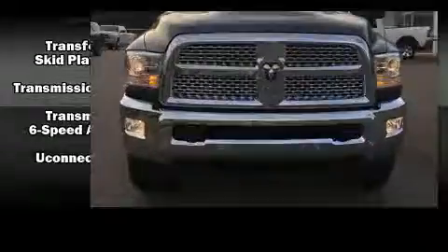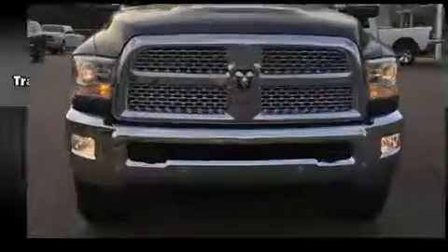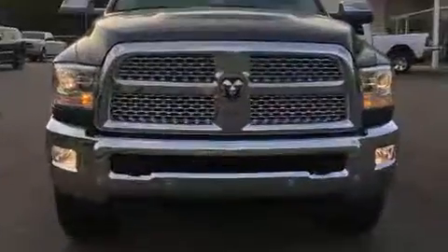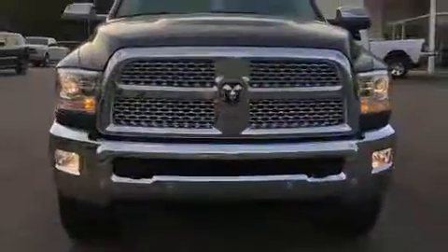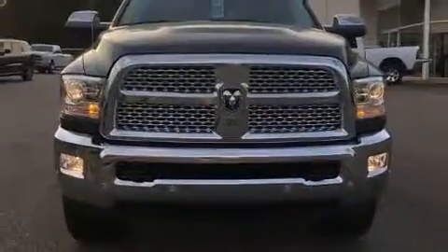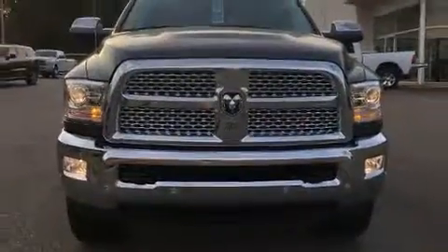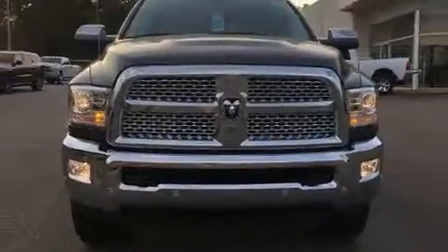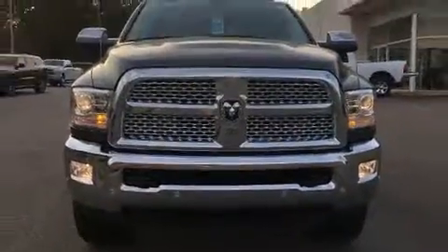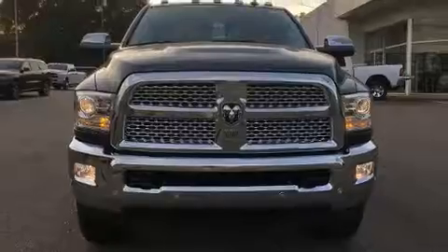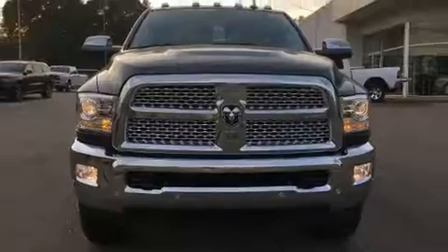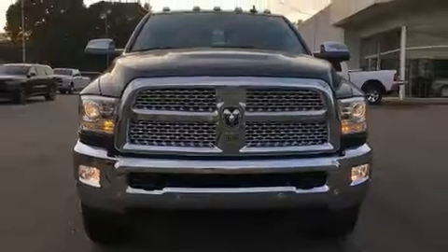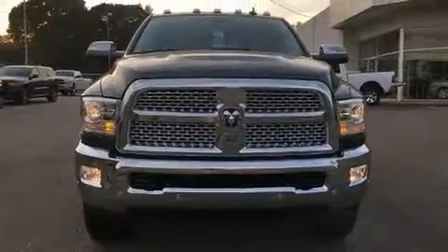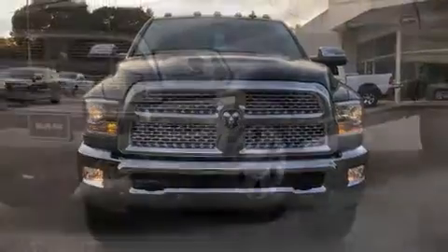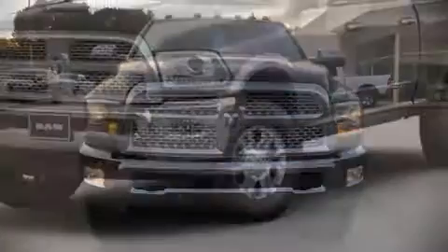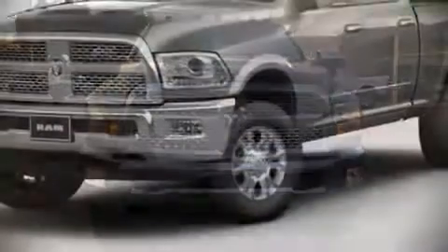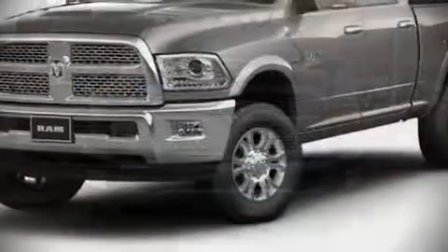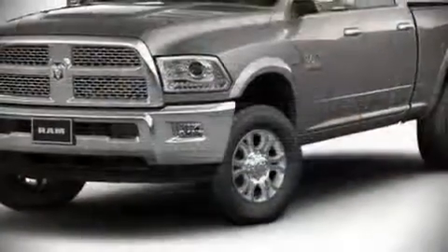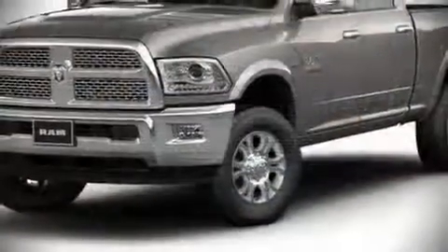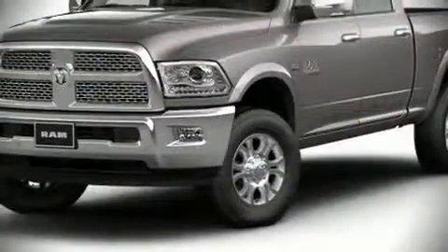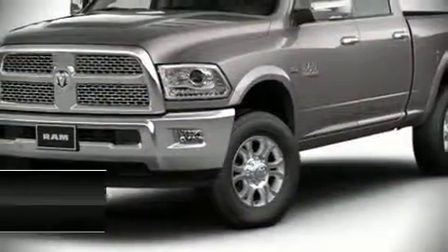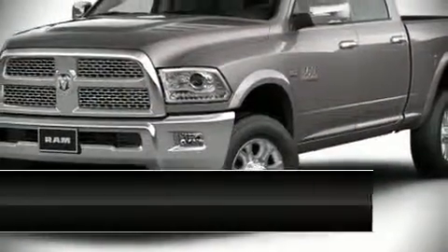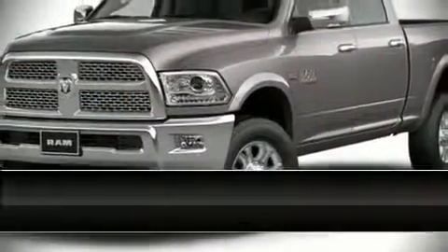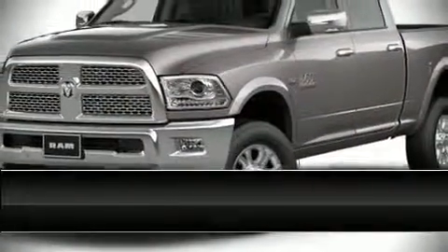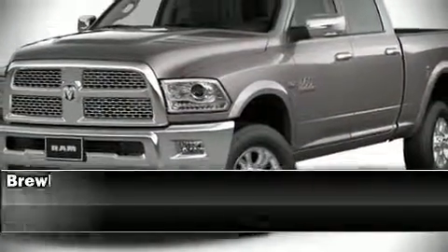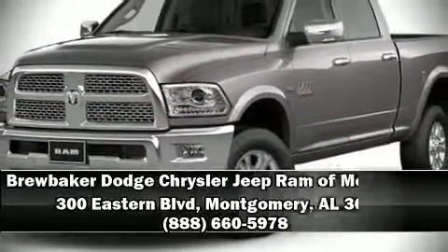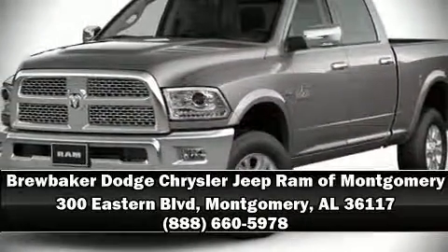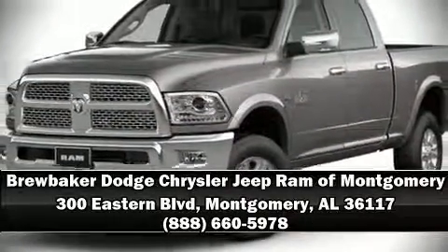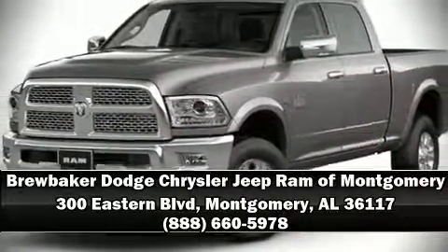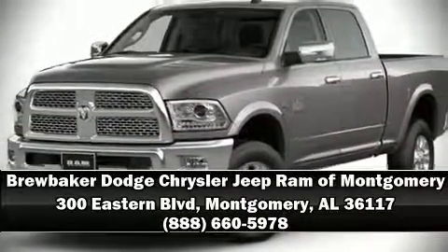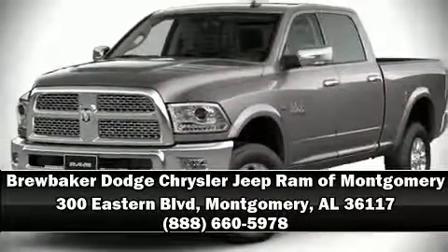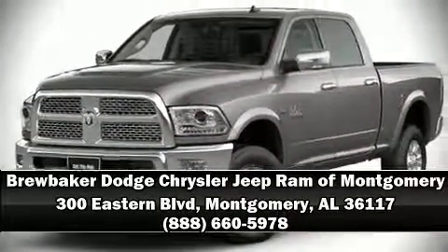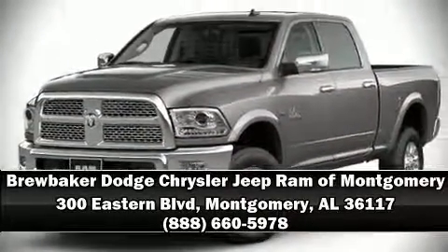Our sales staff will help you find the vehicle that you've been searching for. Stop in and take a test drive.